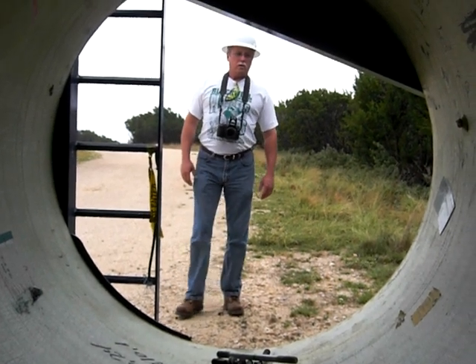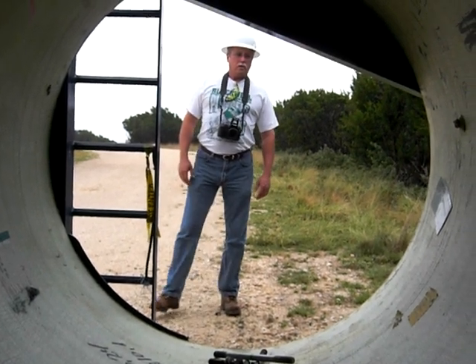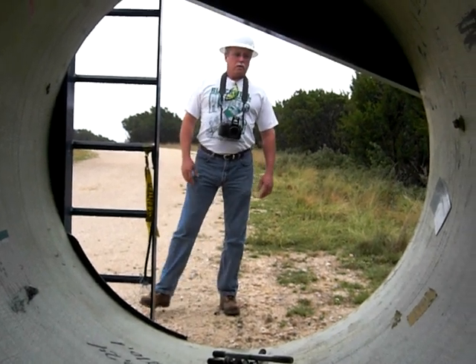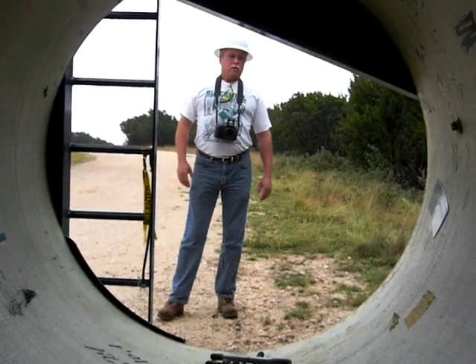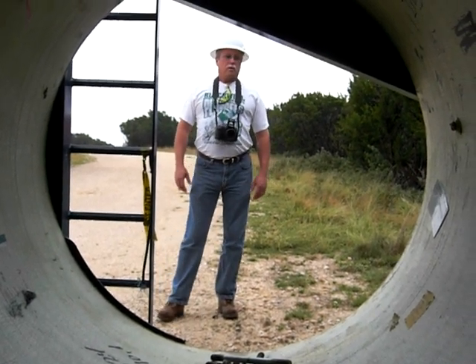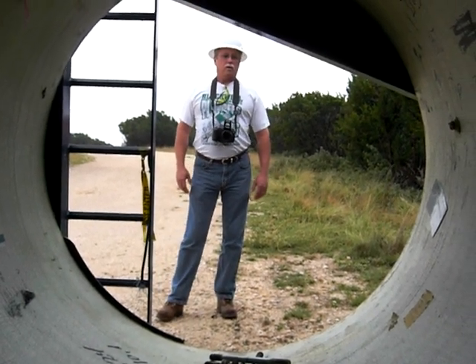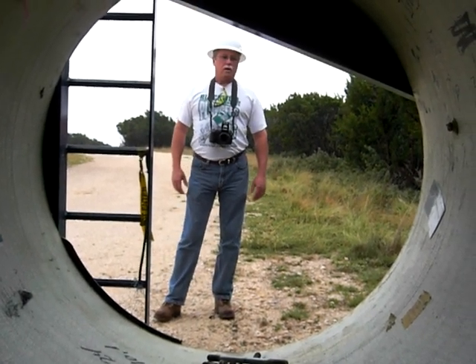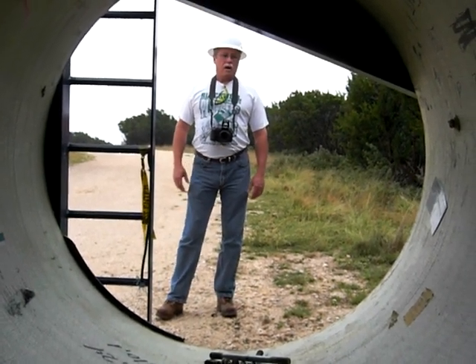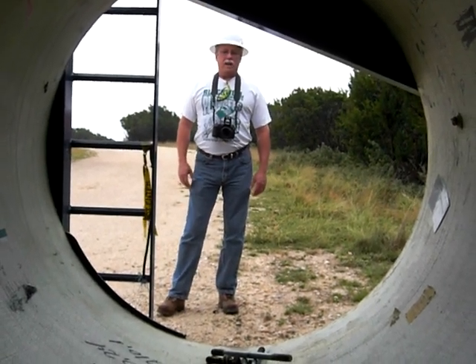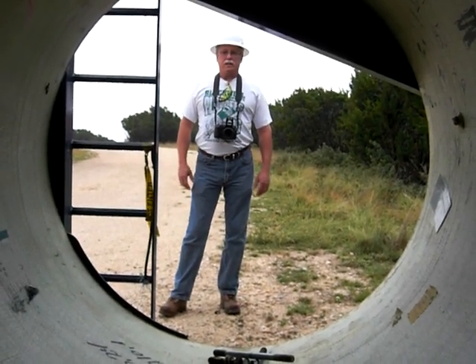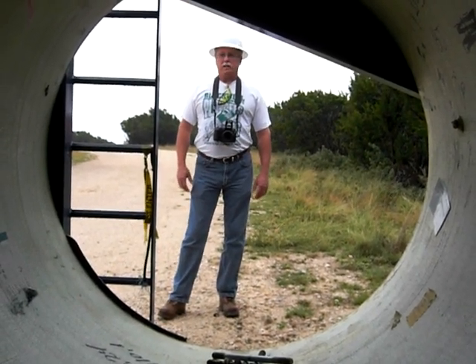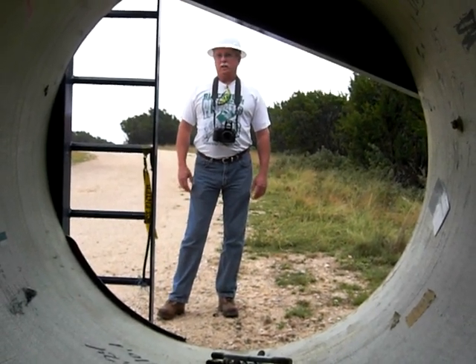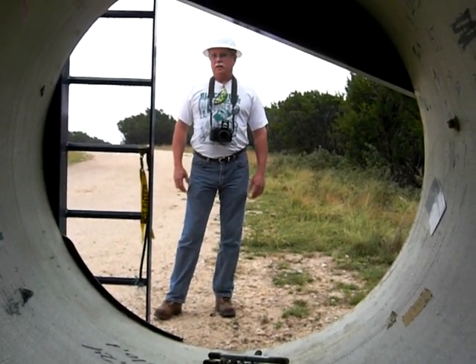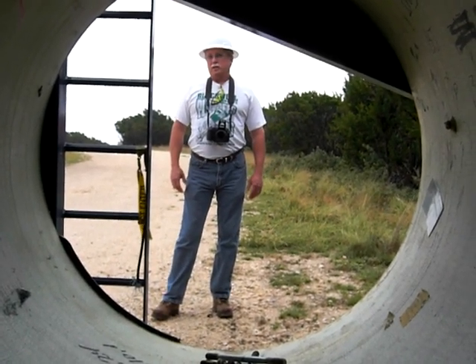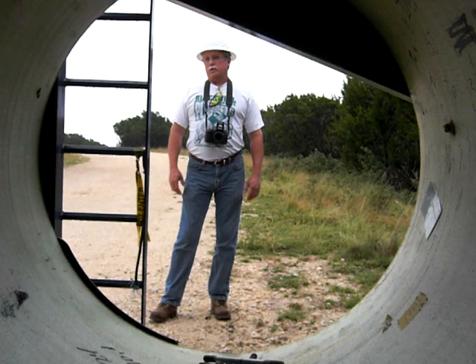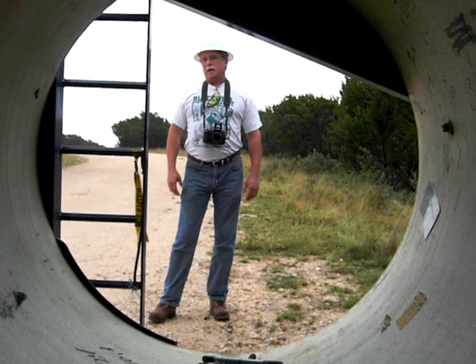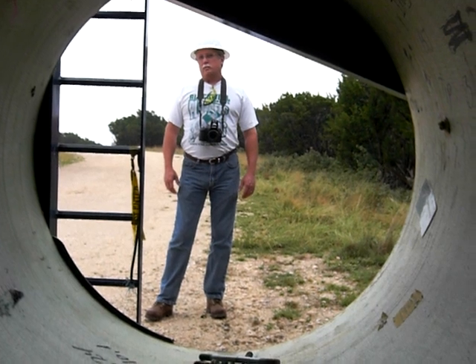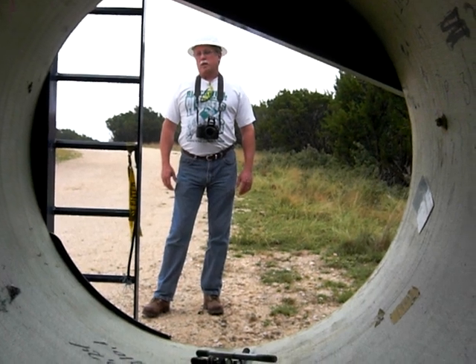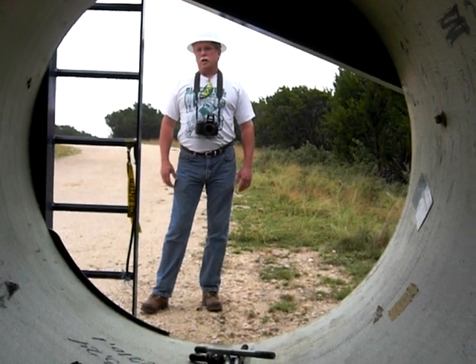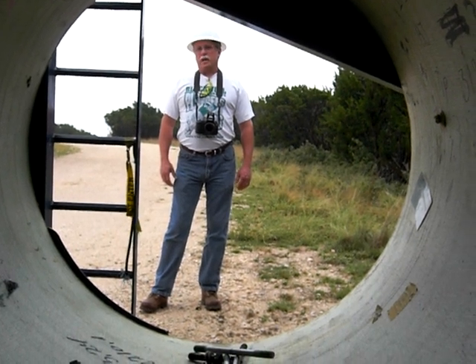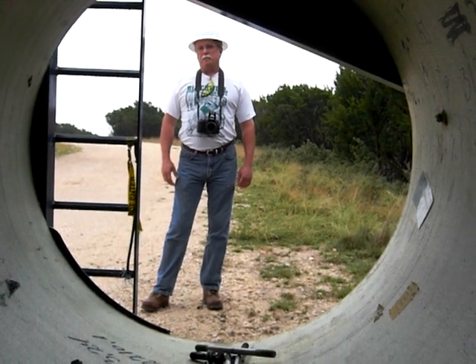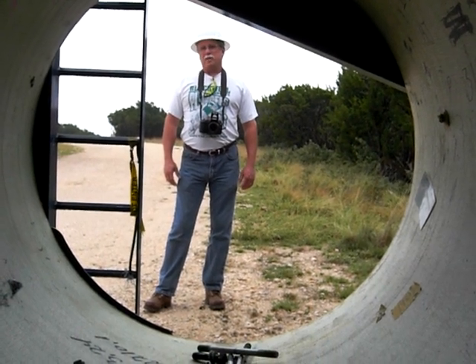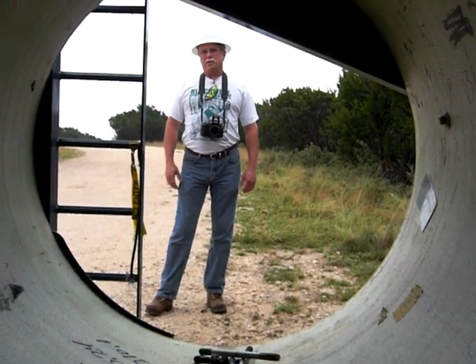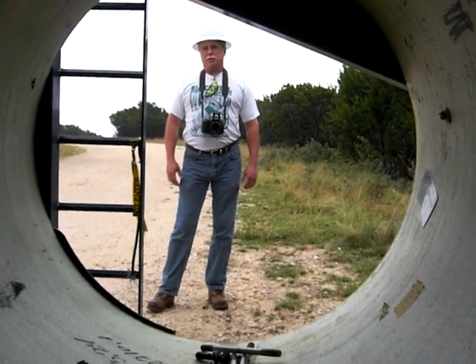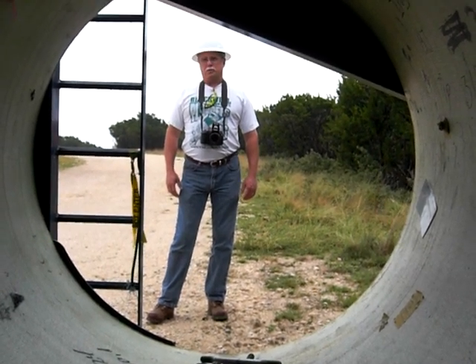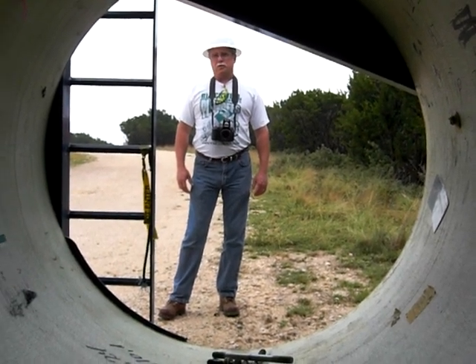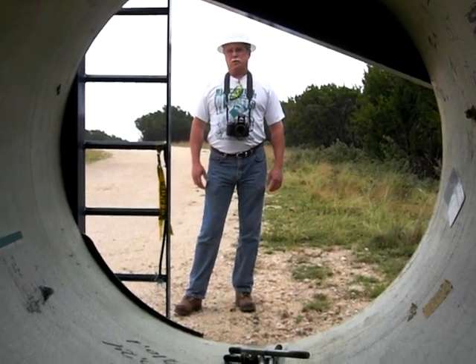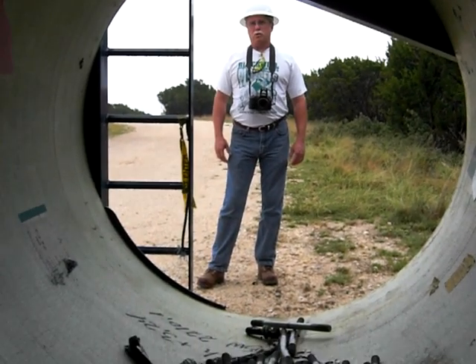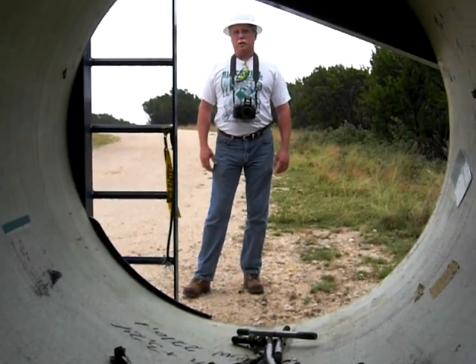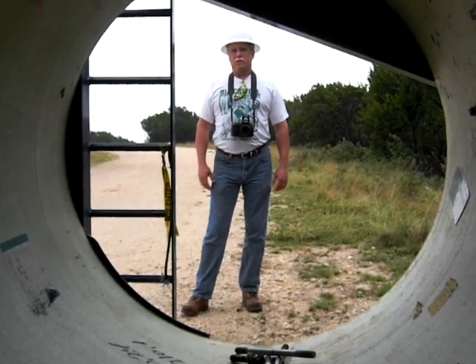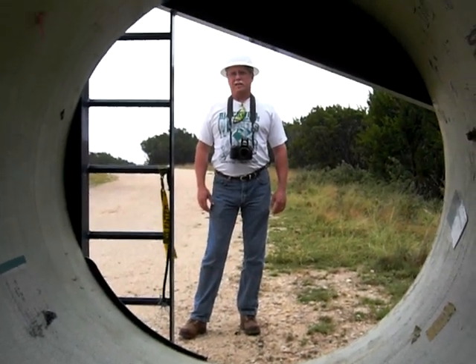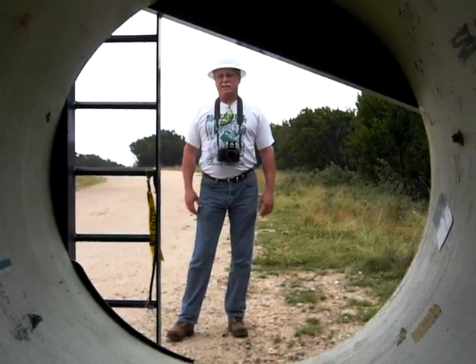Hi, Tom. Hi, Alan. Where are we, Tom? We're out at Buffalo Gap number two, Nolan County, Texas.